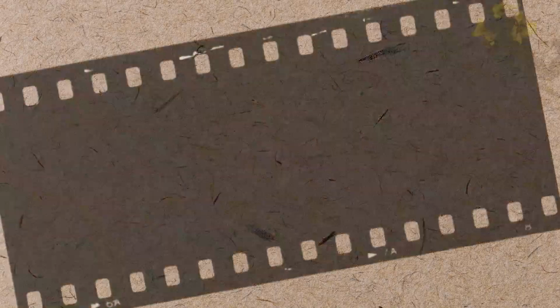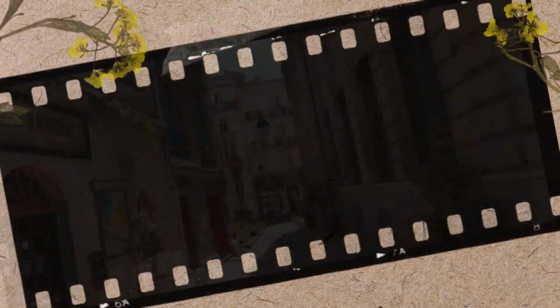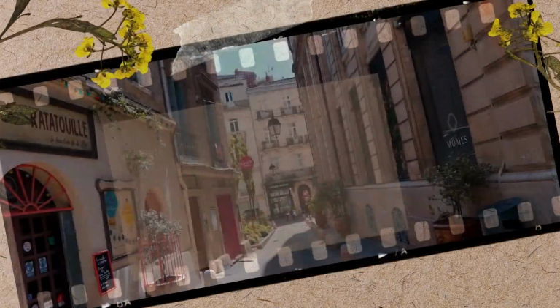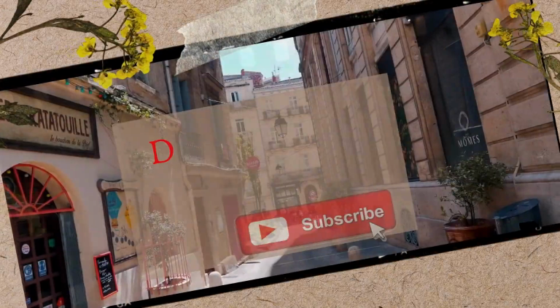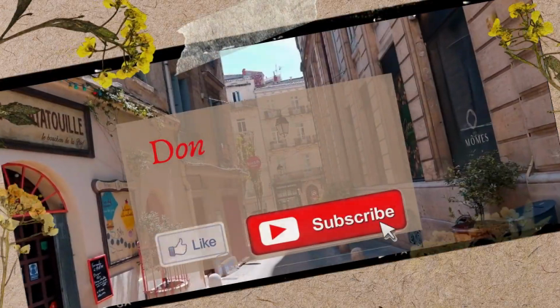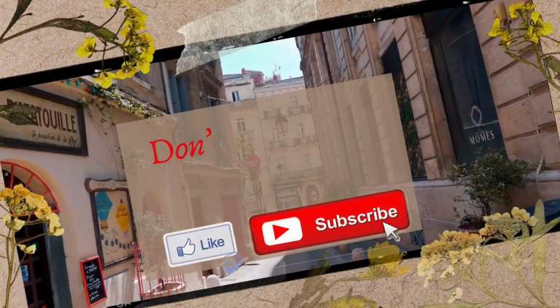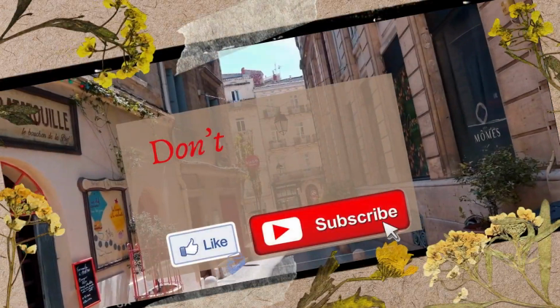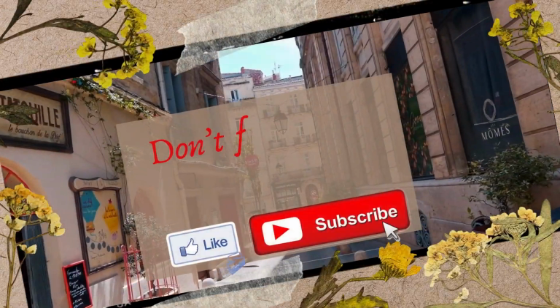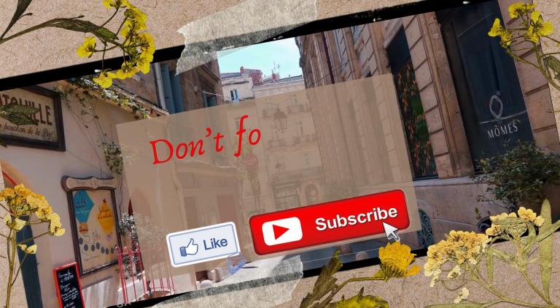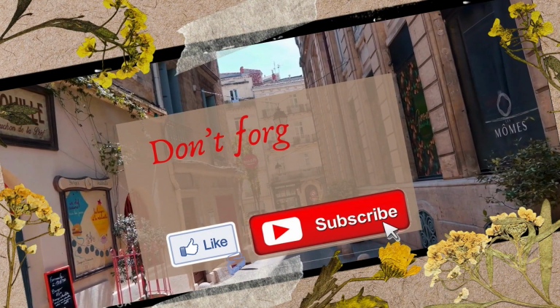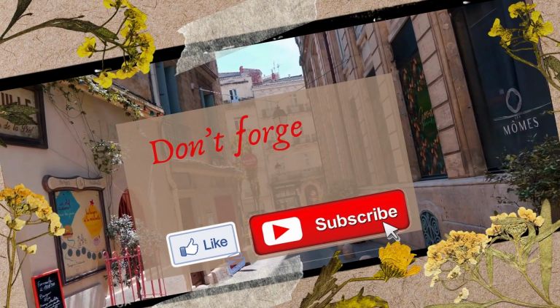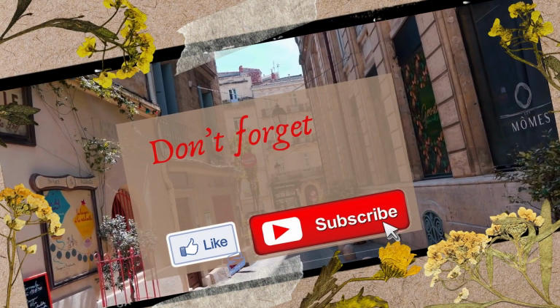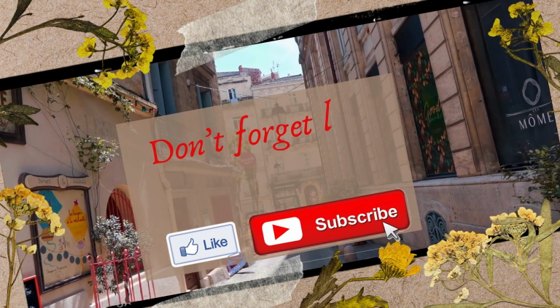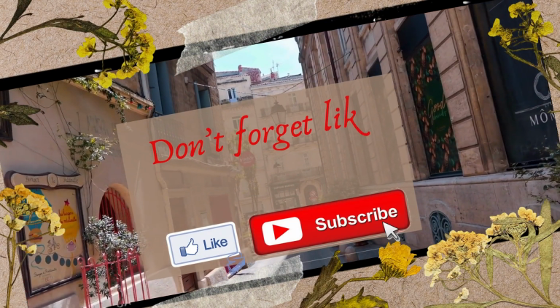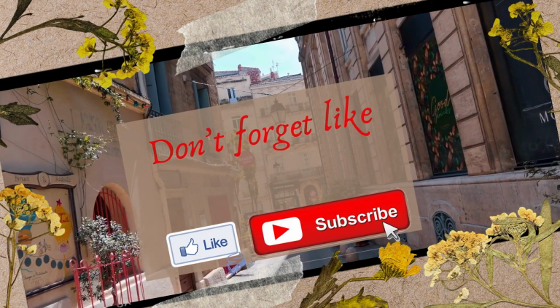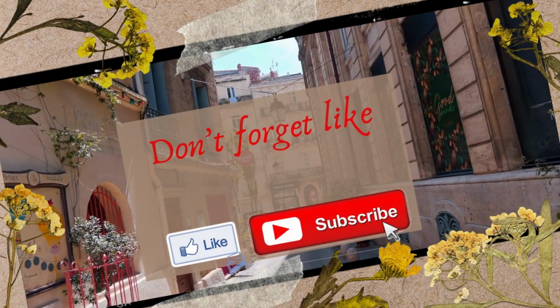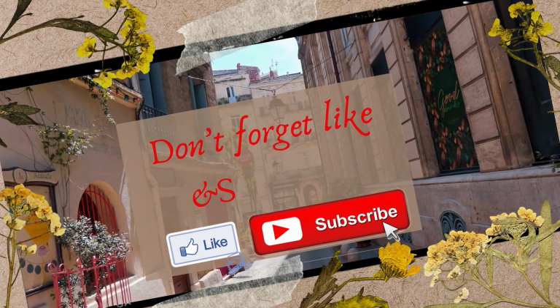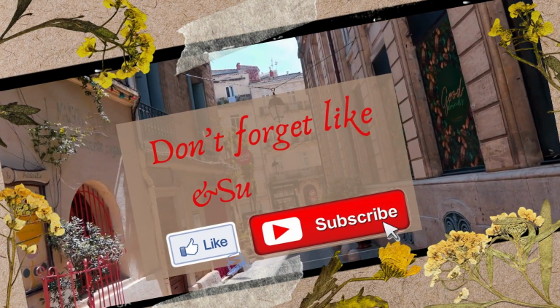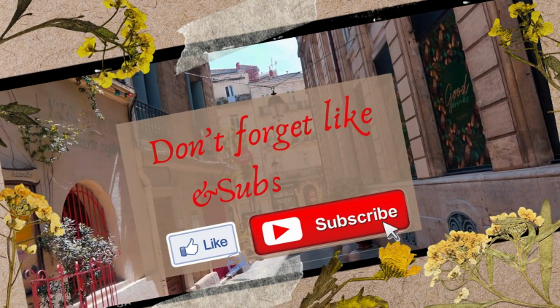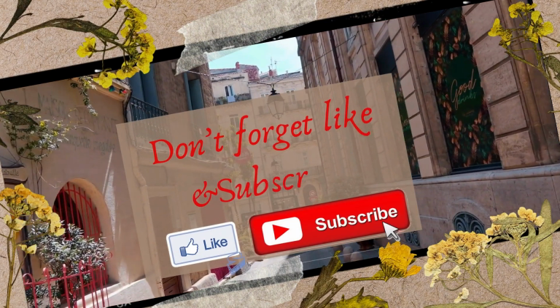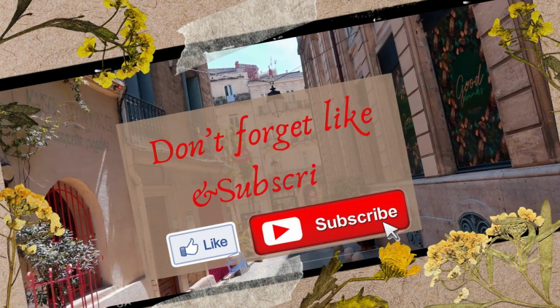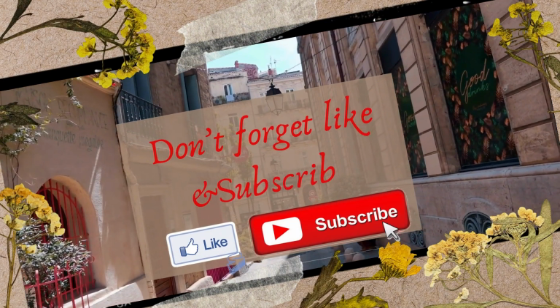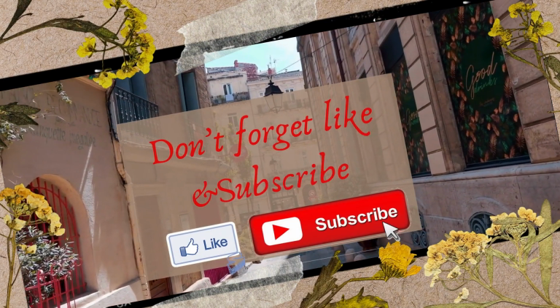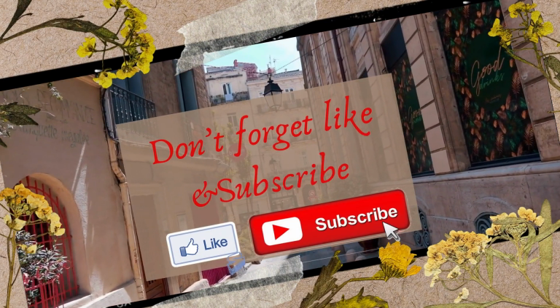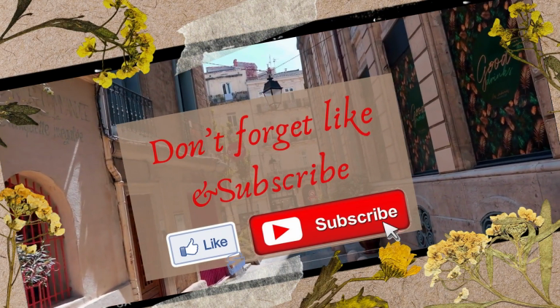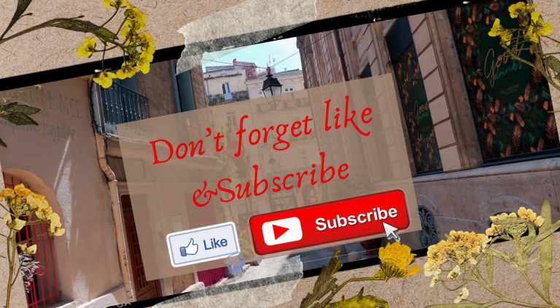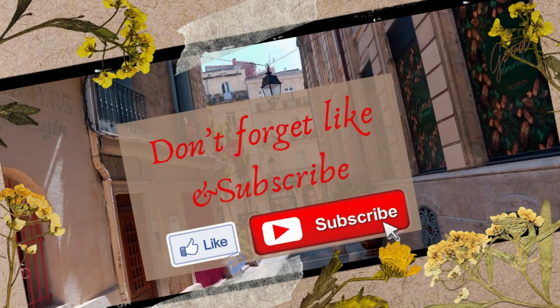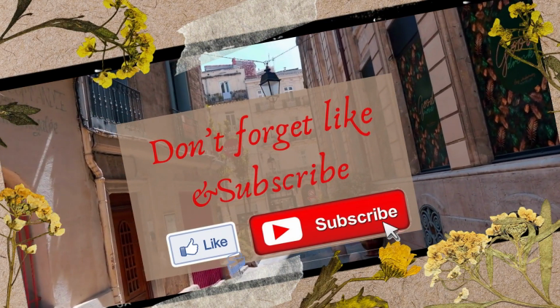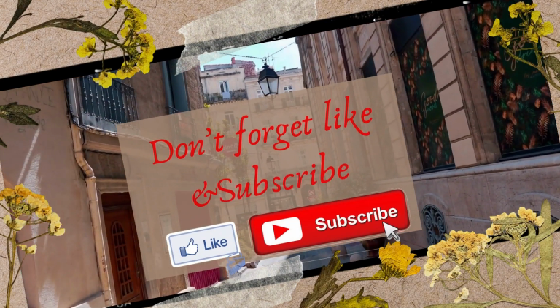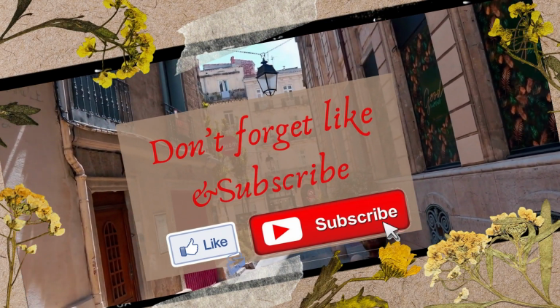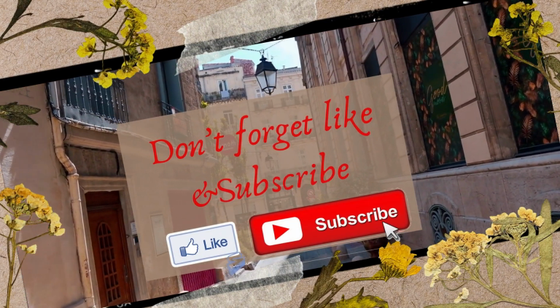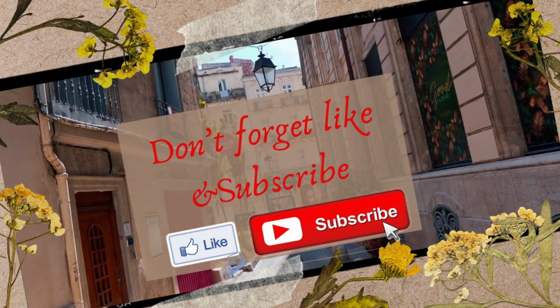We hope you found this video informative and helpful. Don't forget to like and subscribe. See you next video.